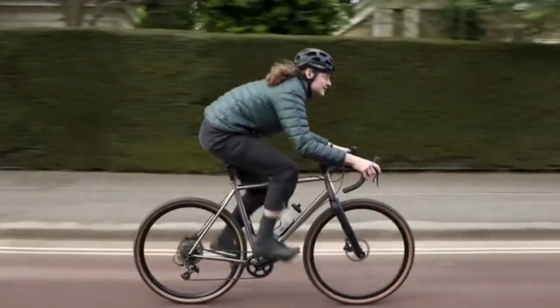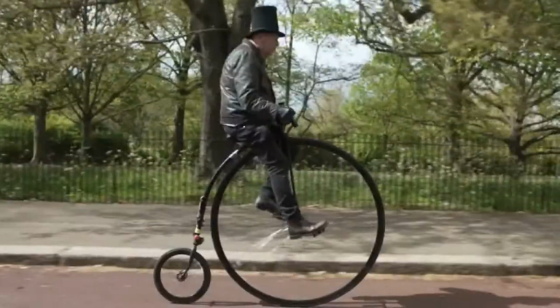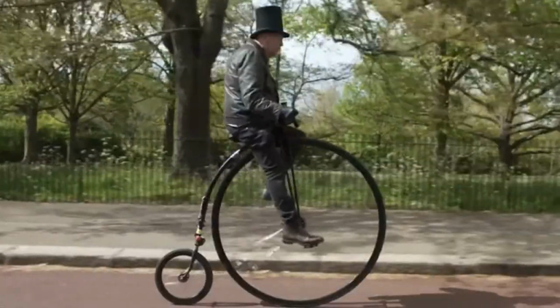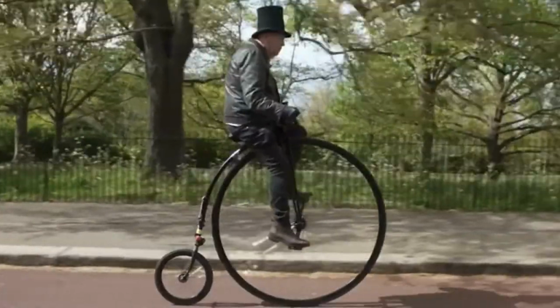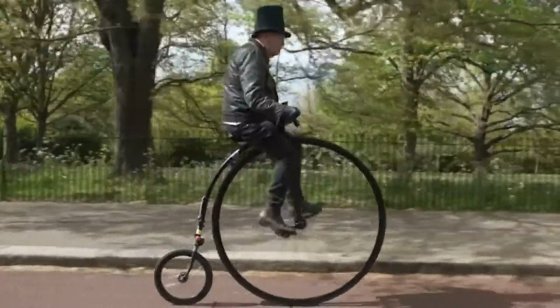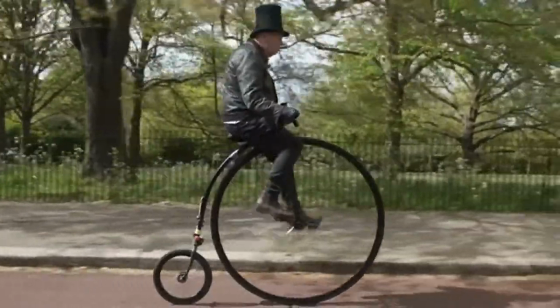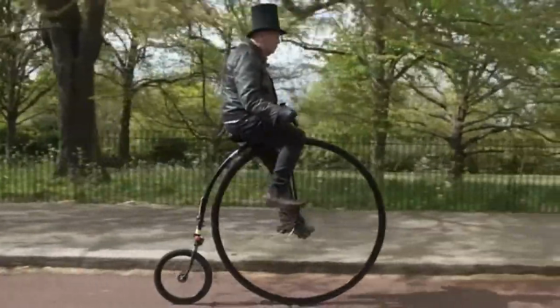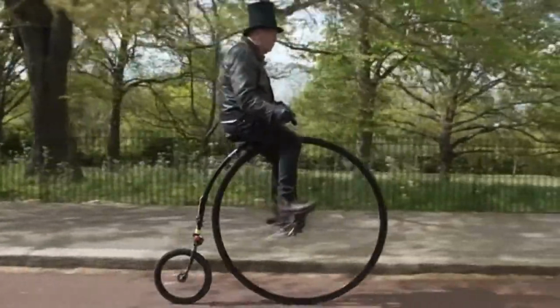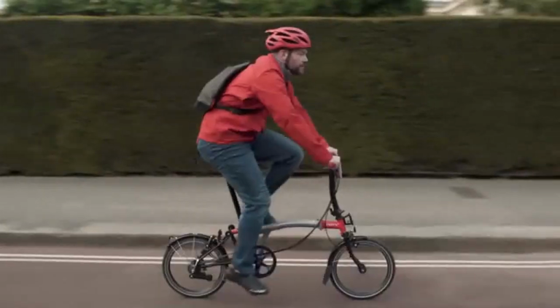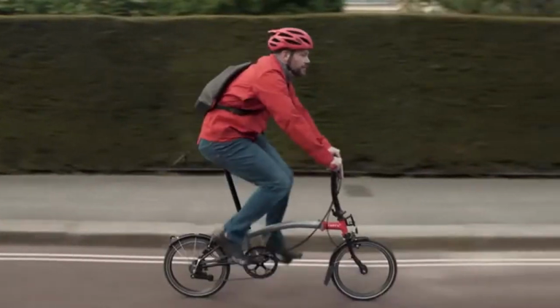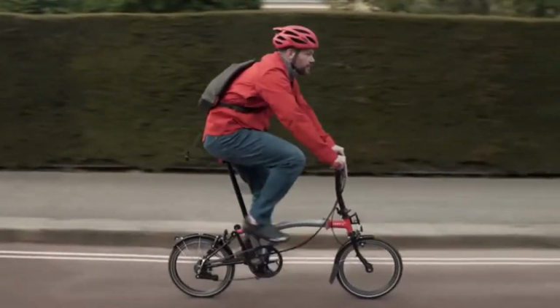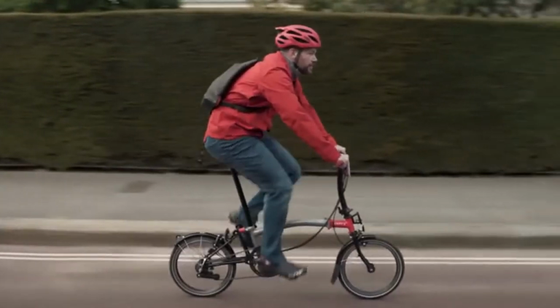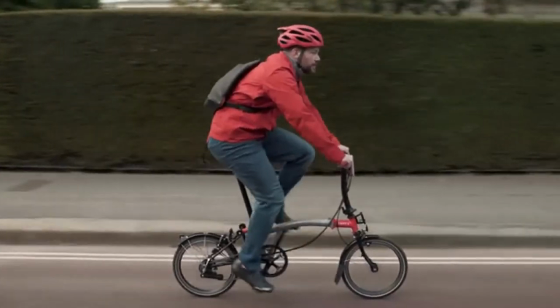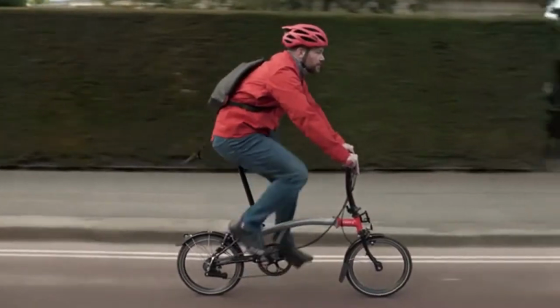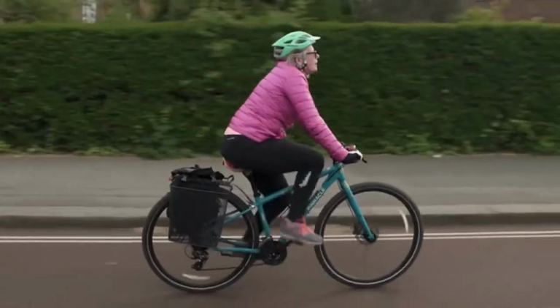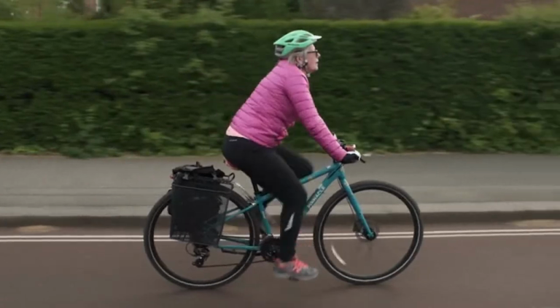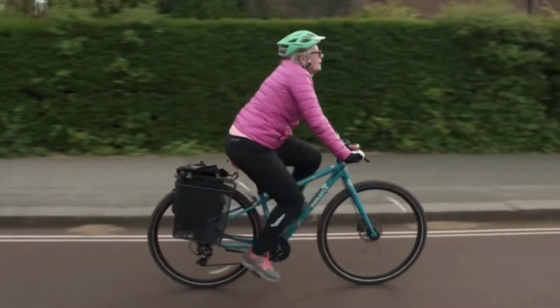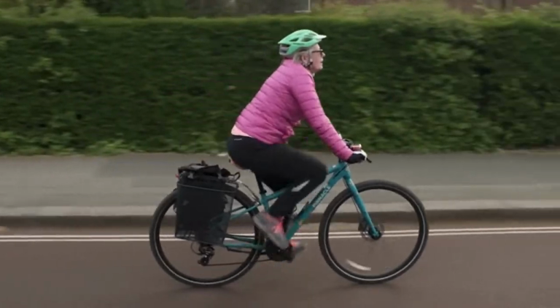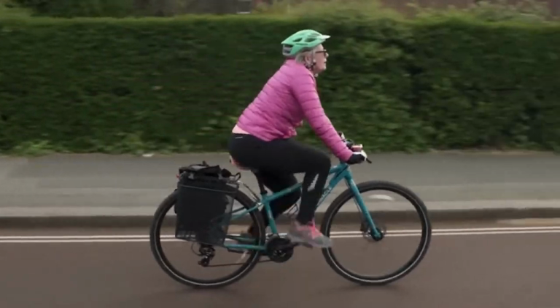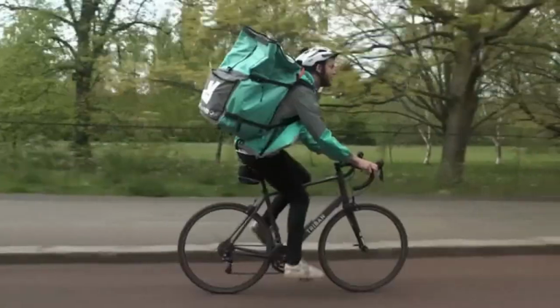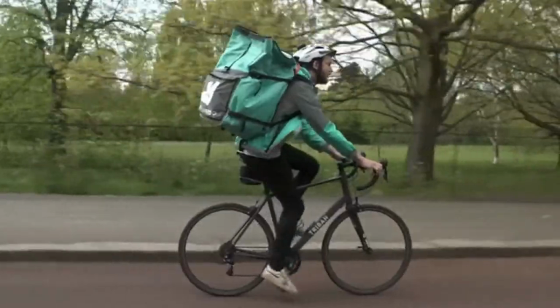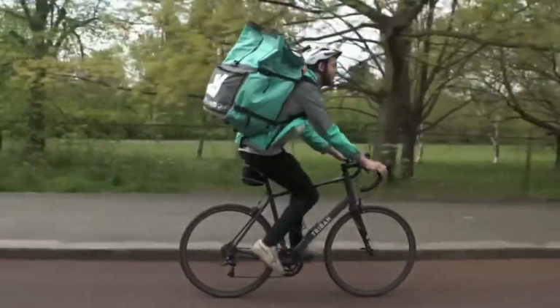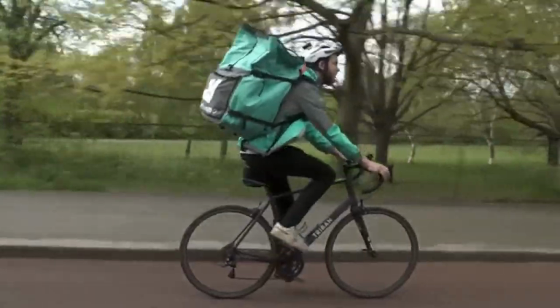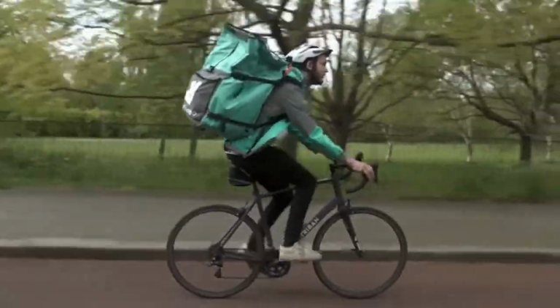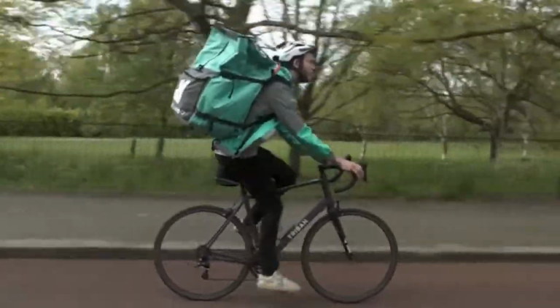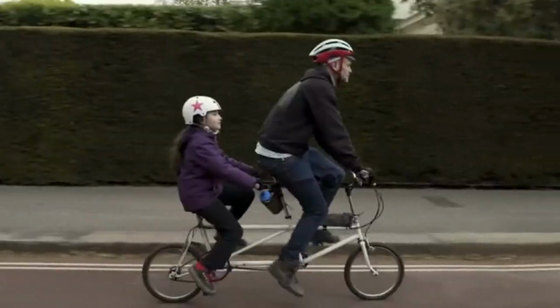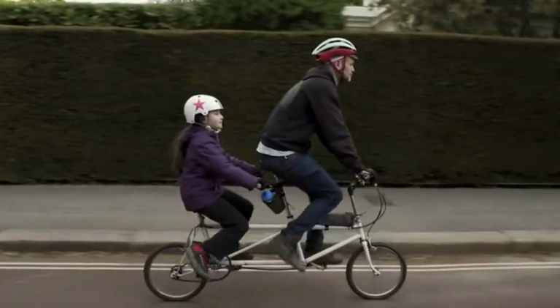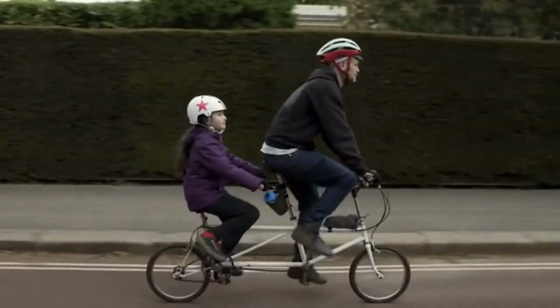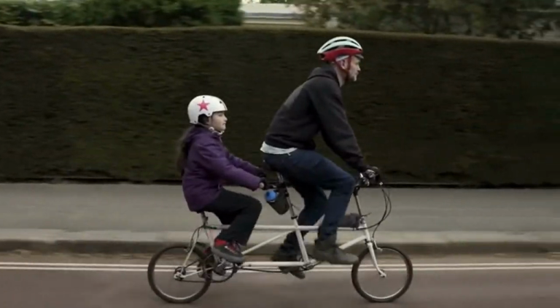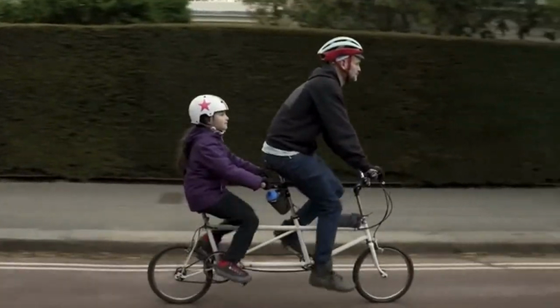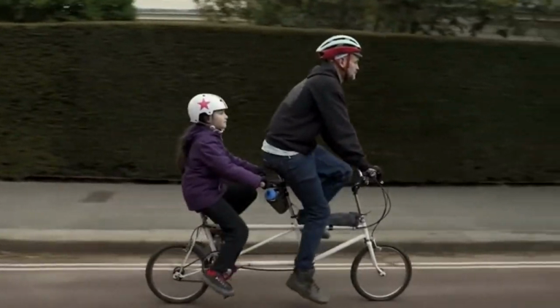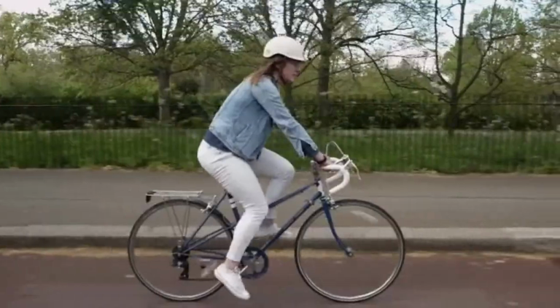So no matter who you are, what bike you ride, or where your adventures take you, you'll enjoy the ride more with the Beeline Velo2.